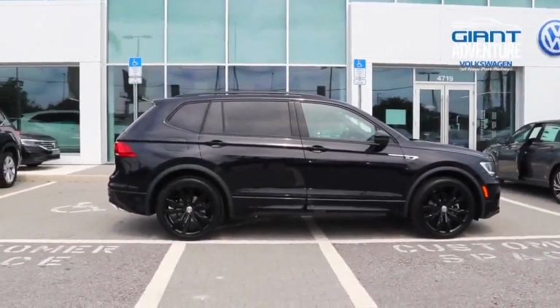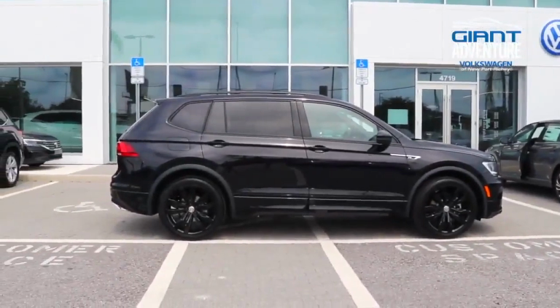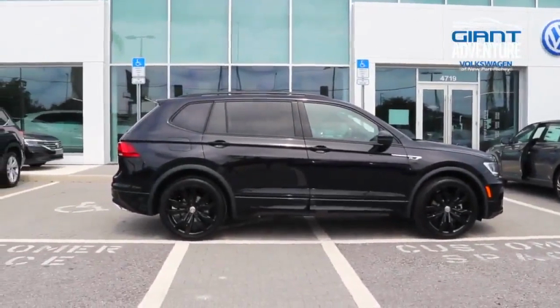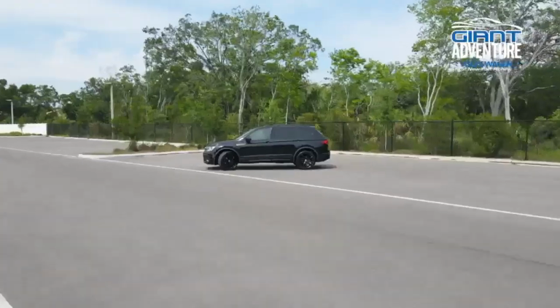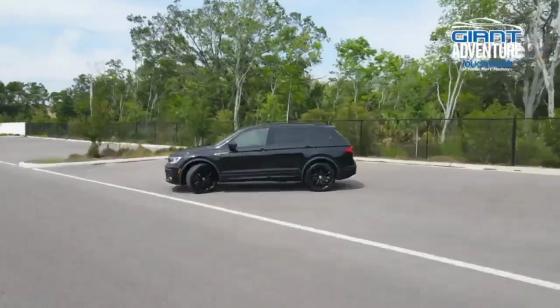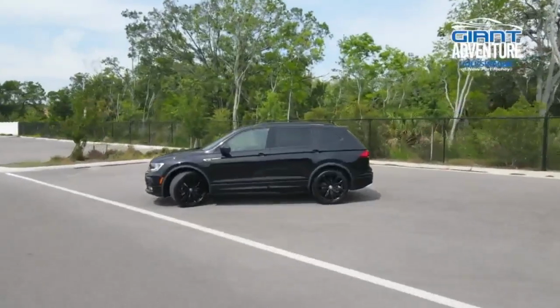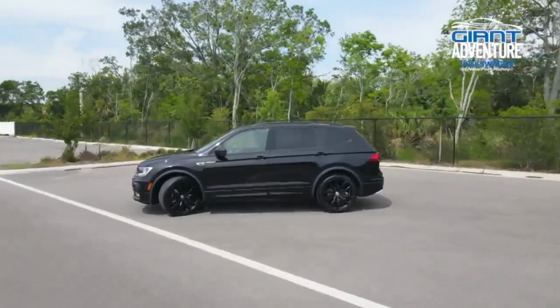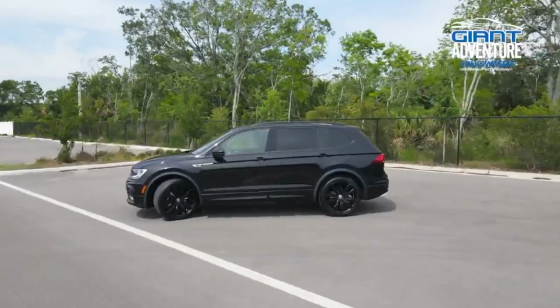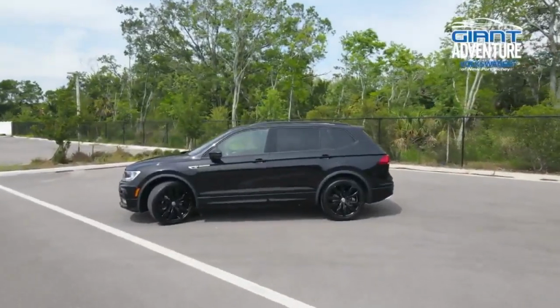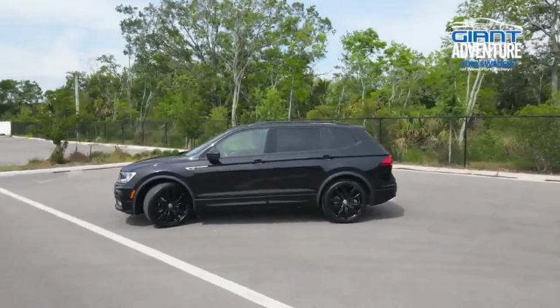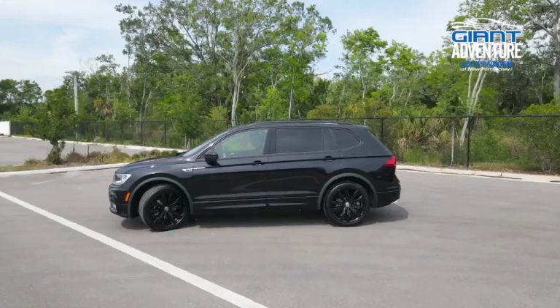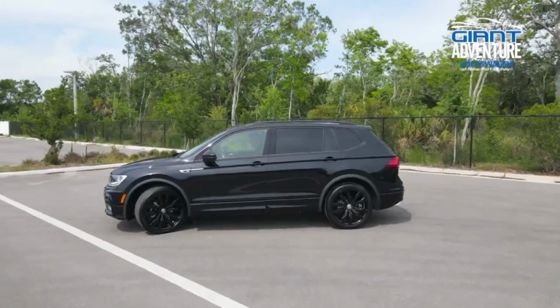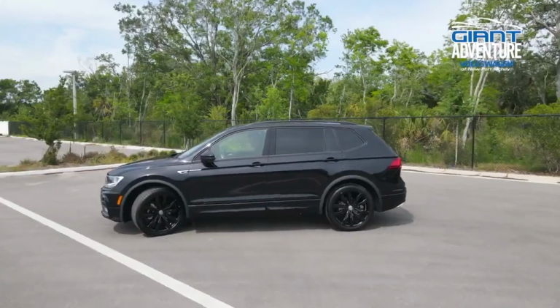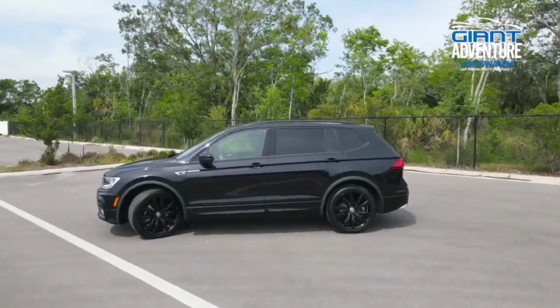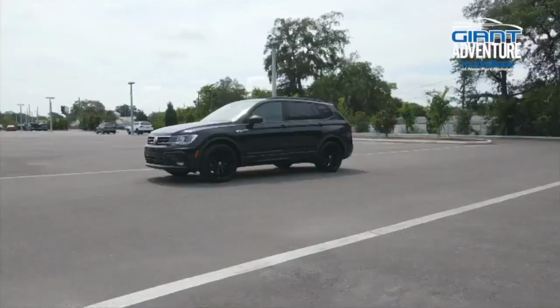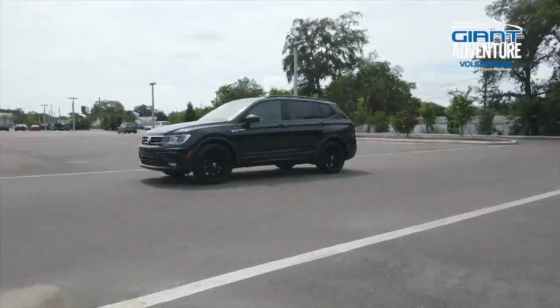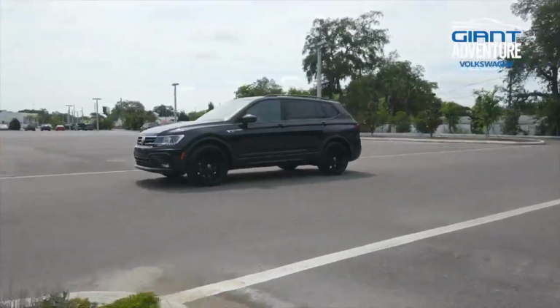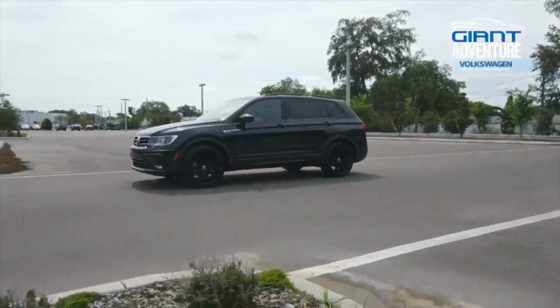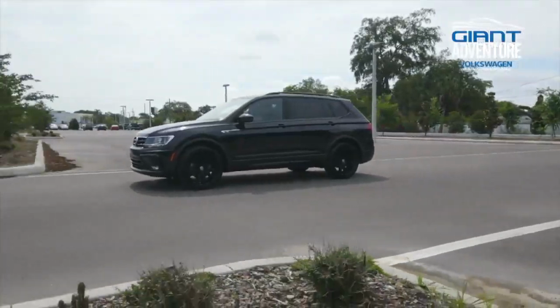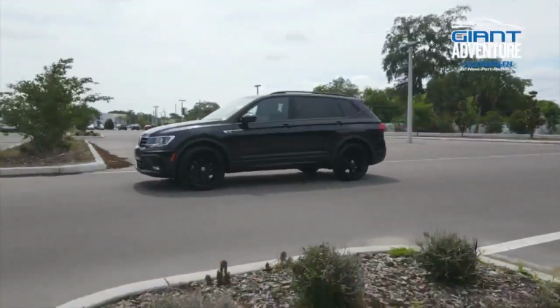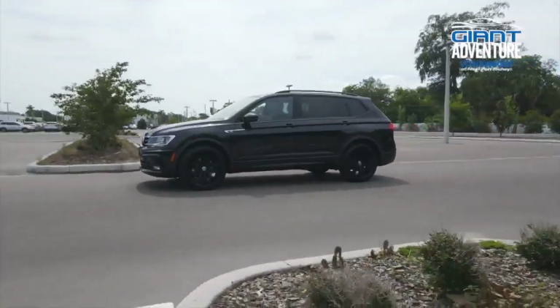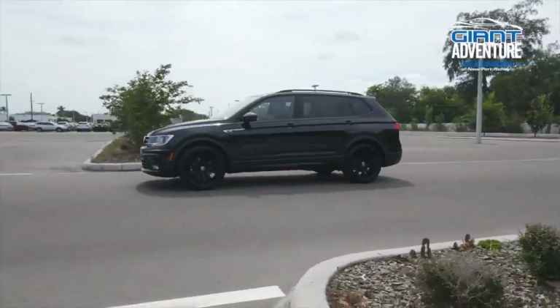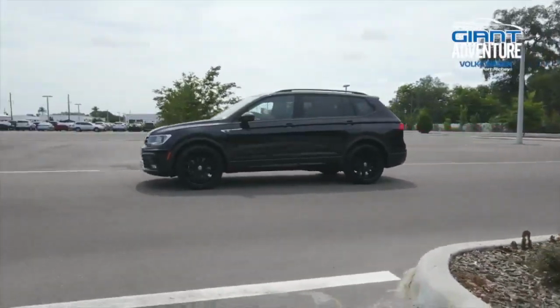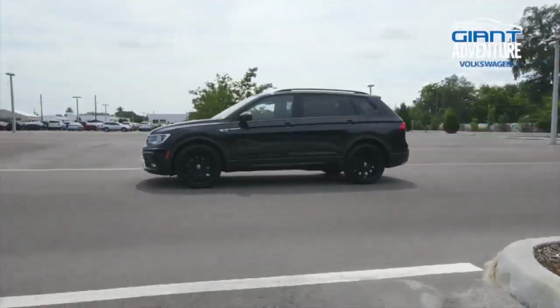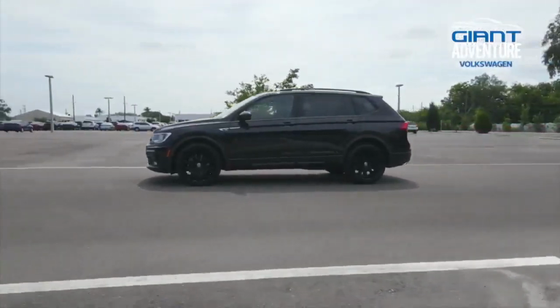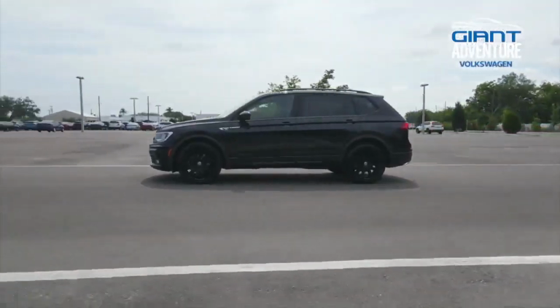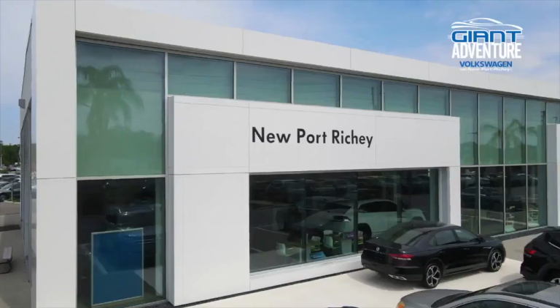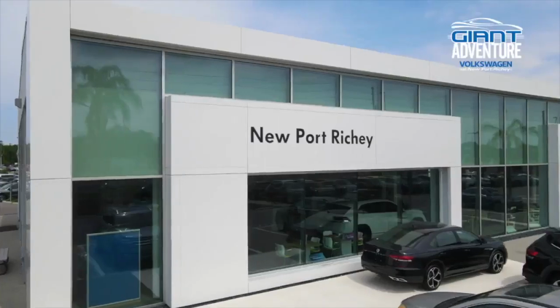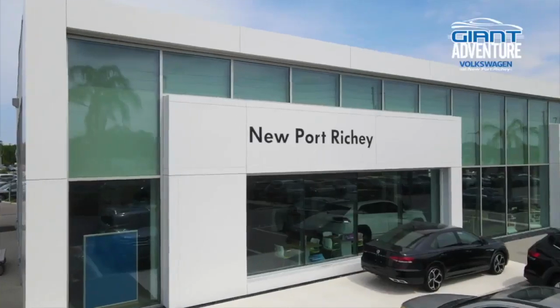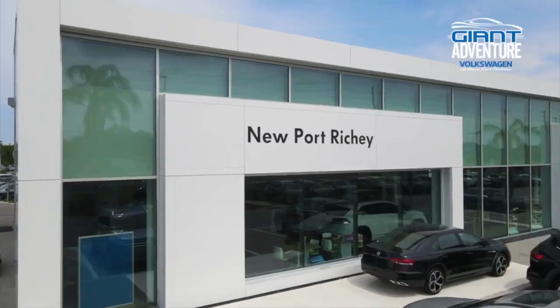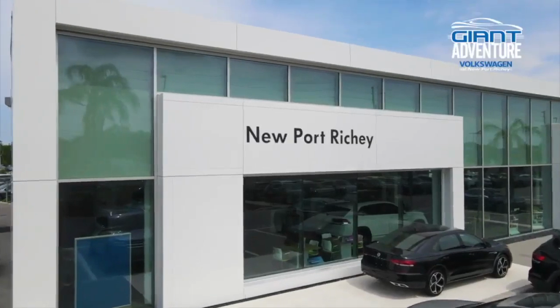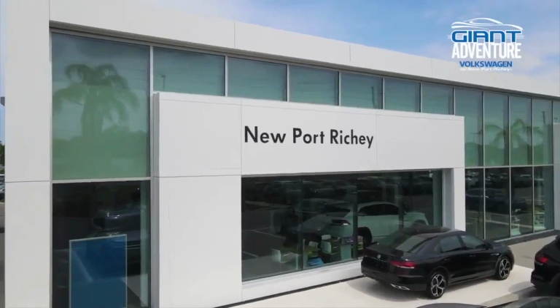When looking for your next car, consider the VW Tiguan from Volkswagen of Newport Ritchie.